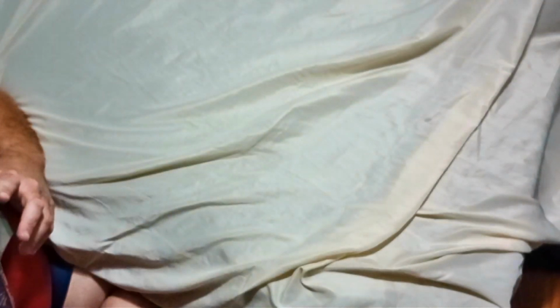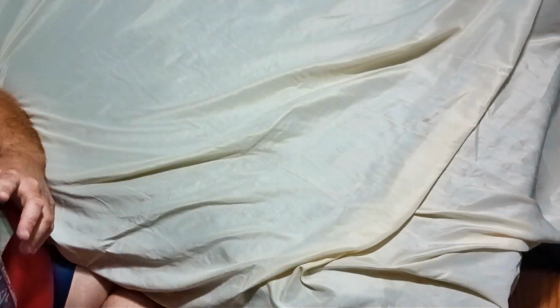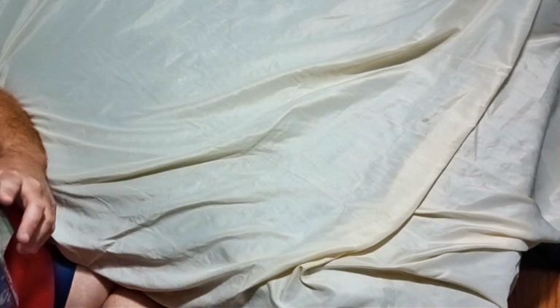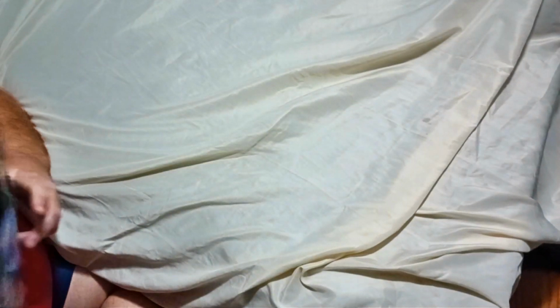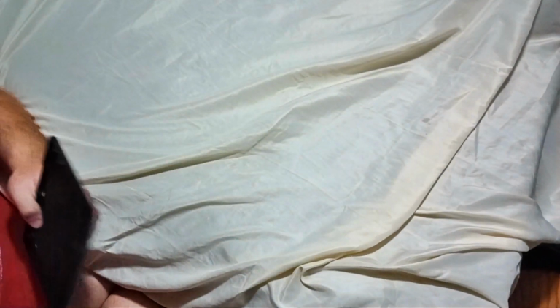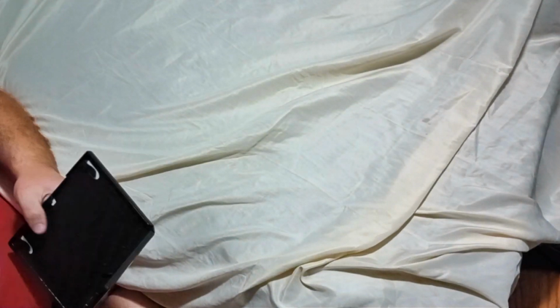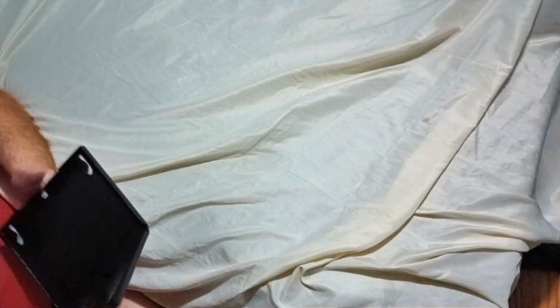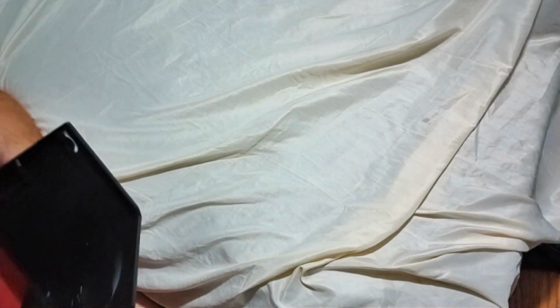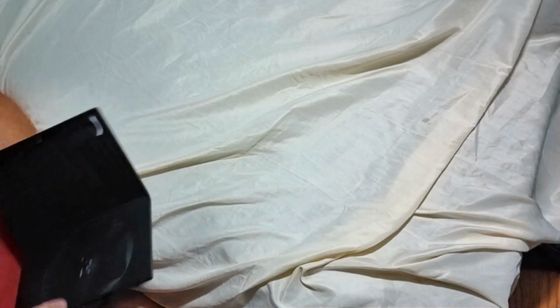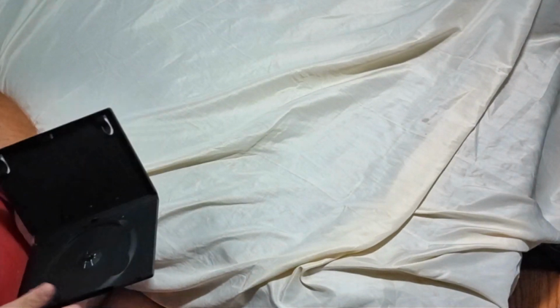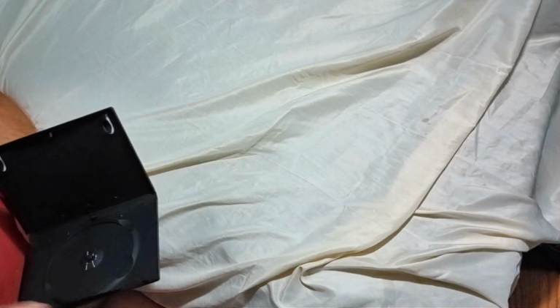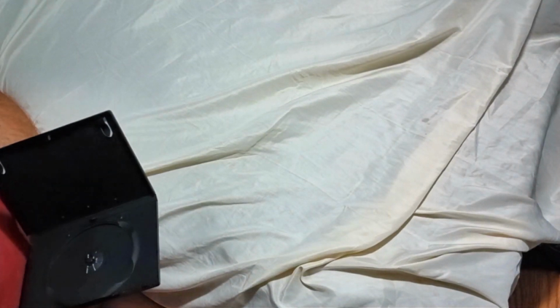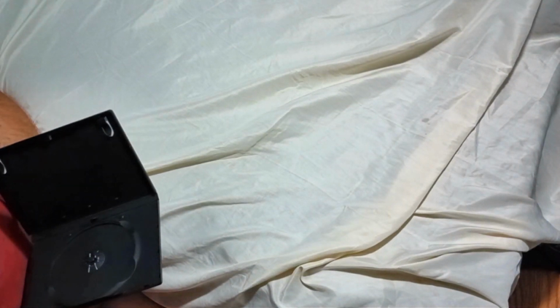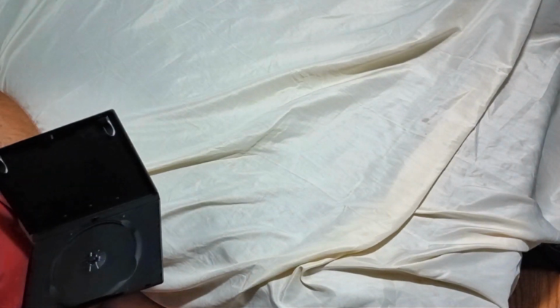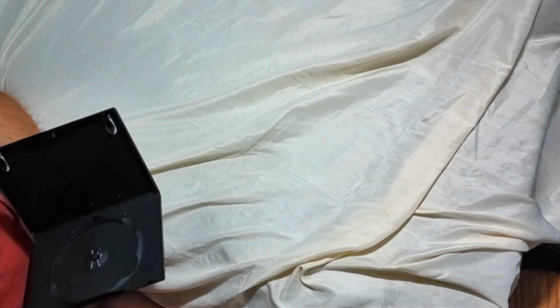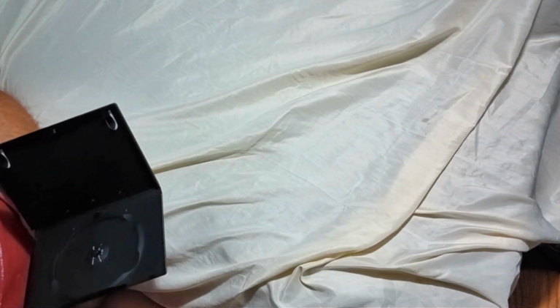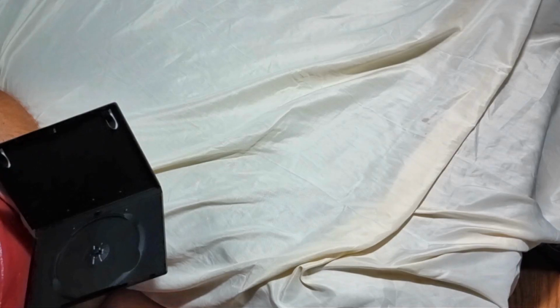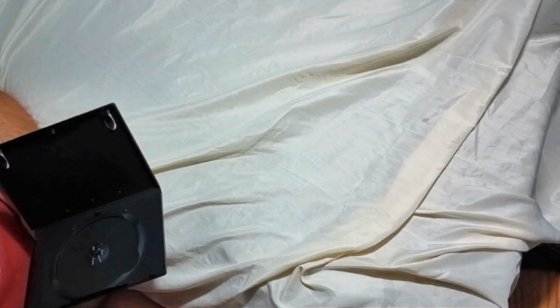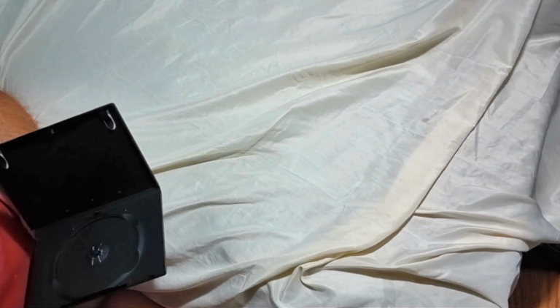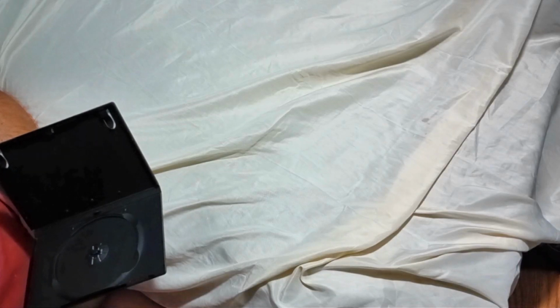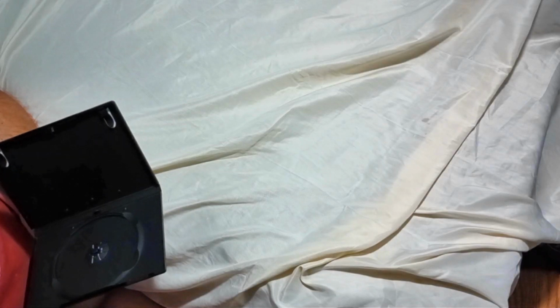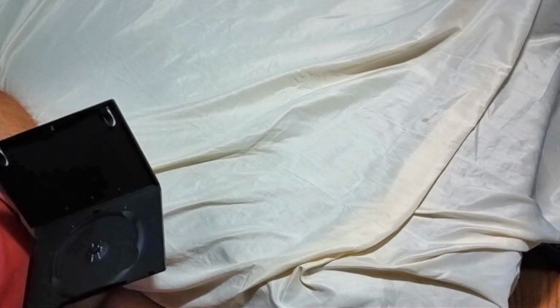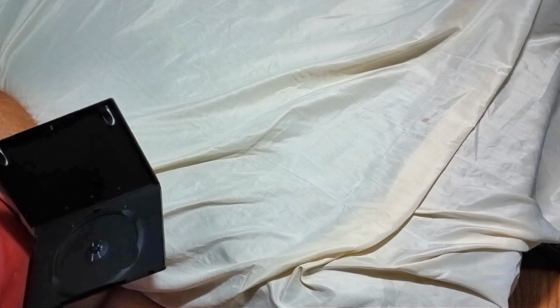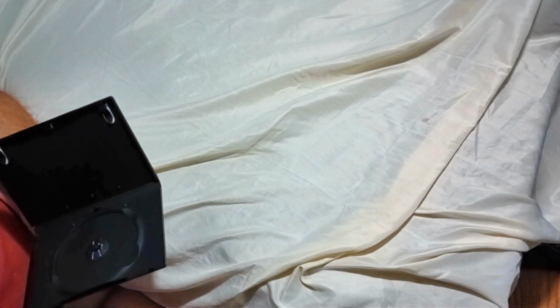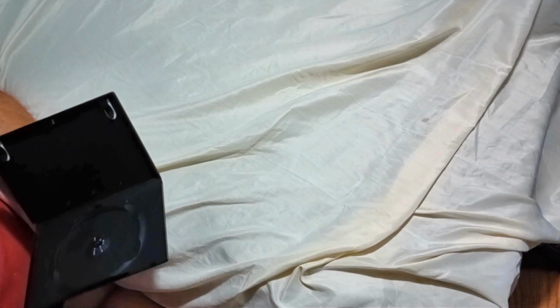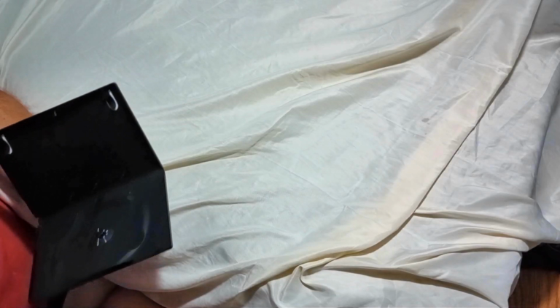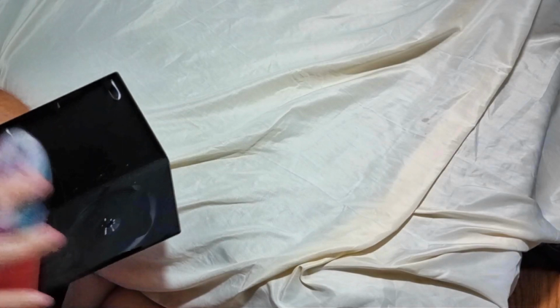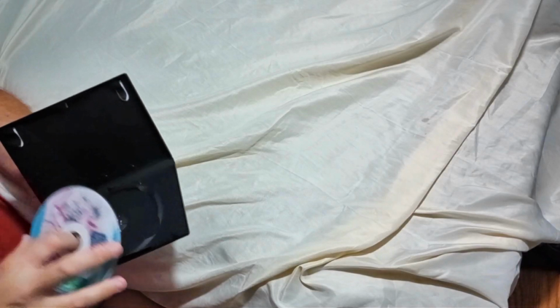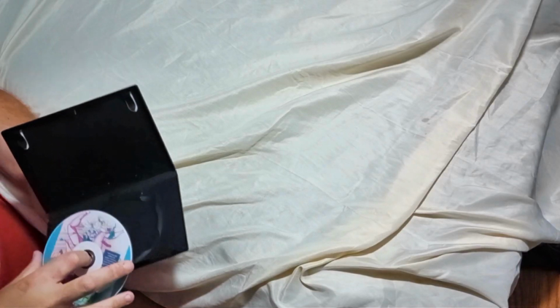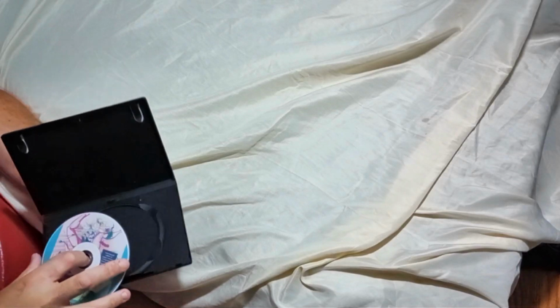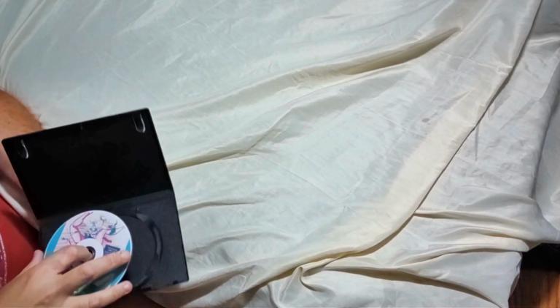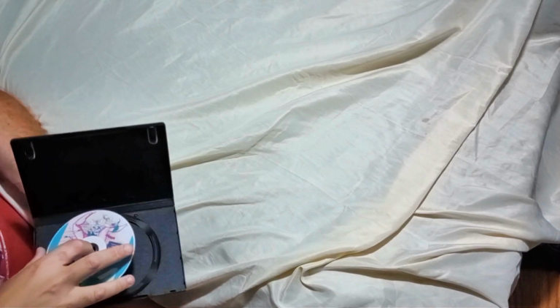Just a standard DVD. No reversible cover art.